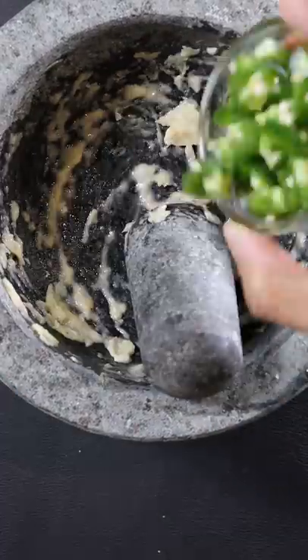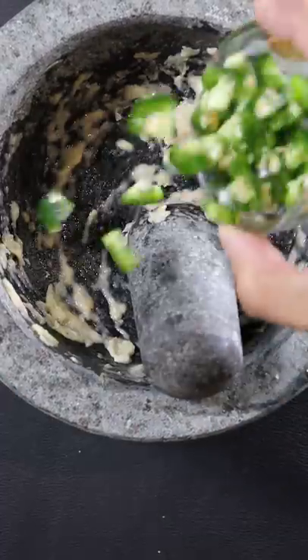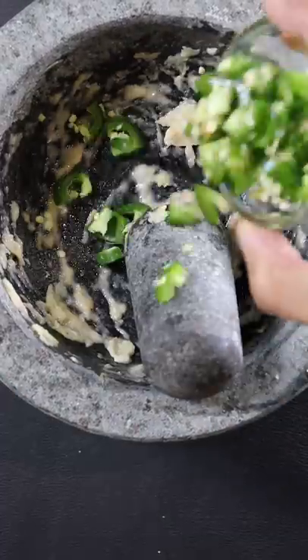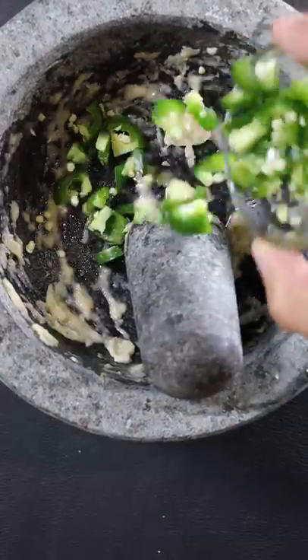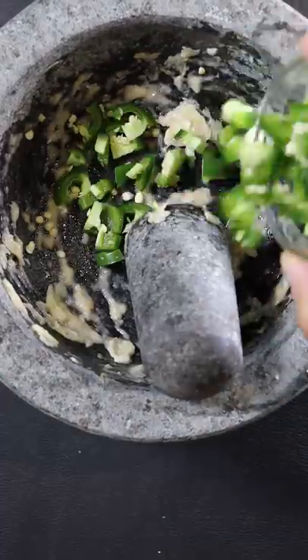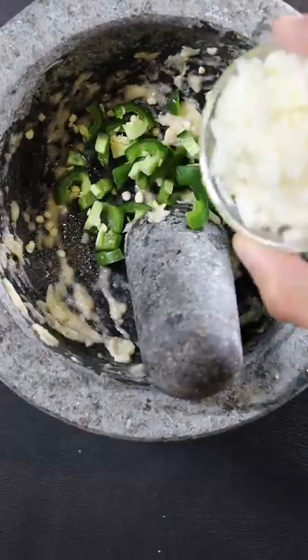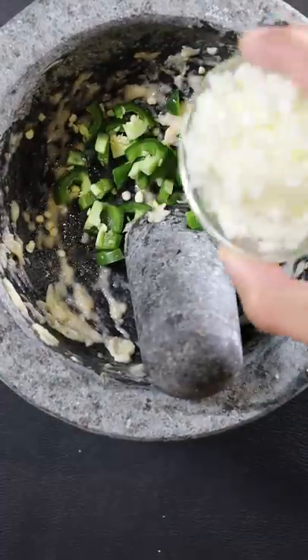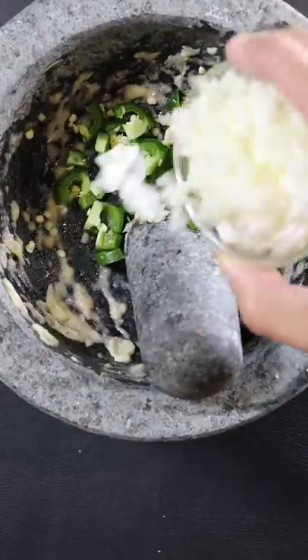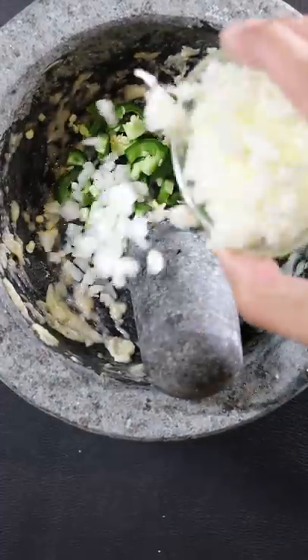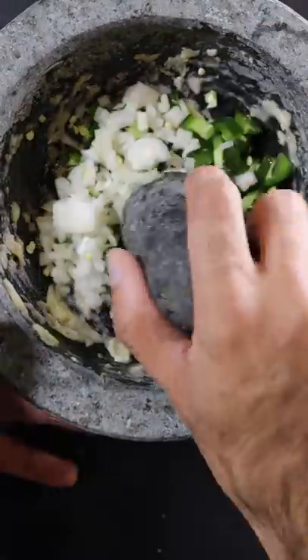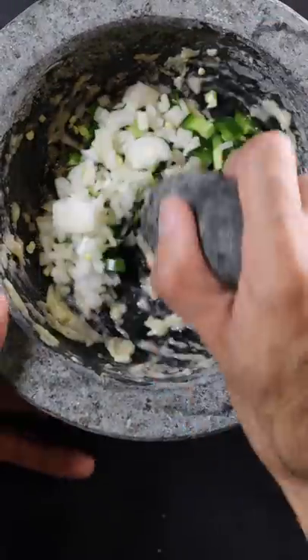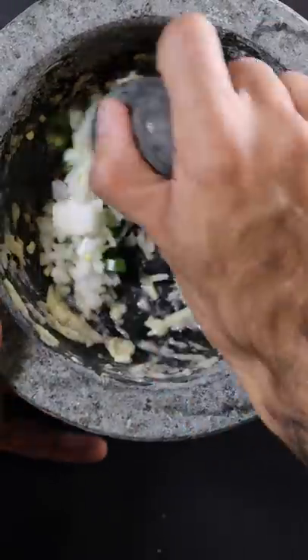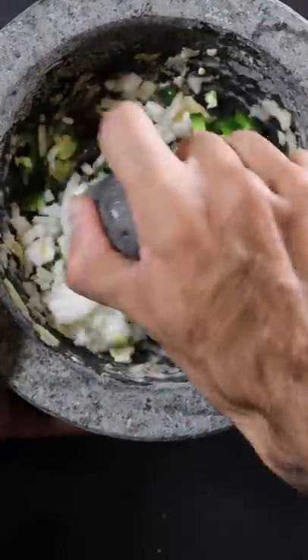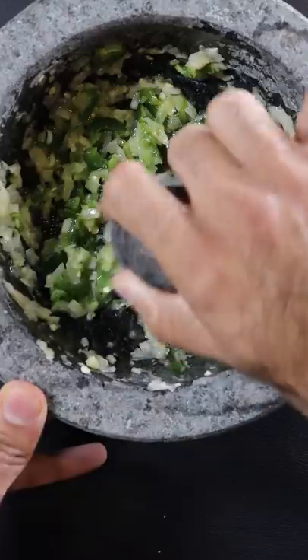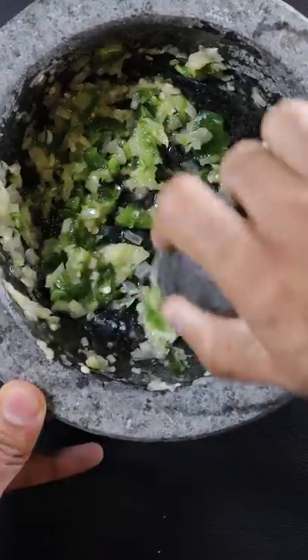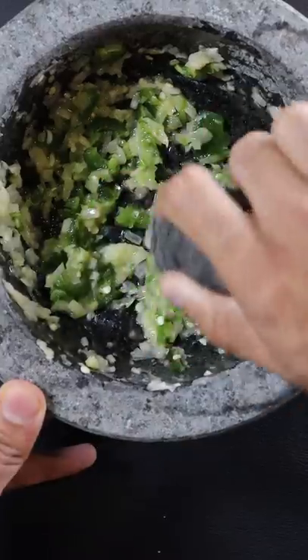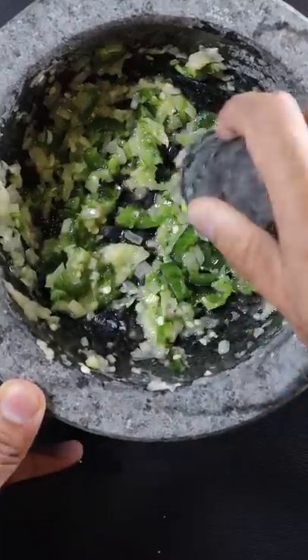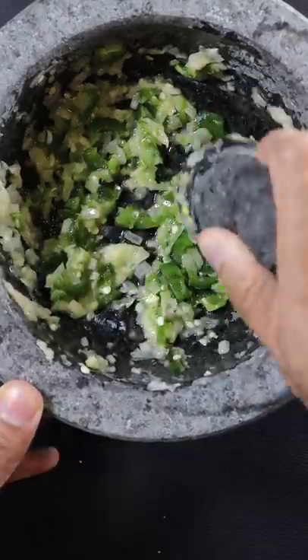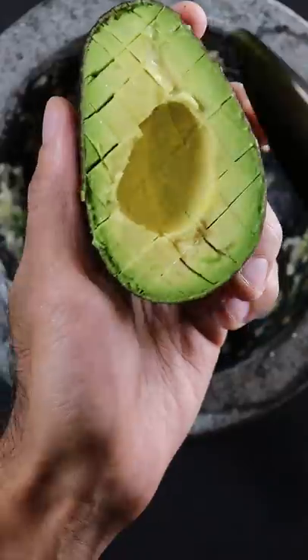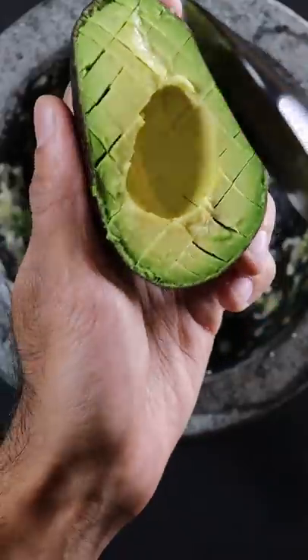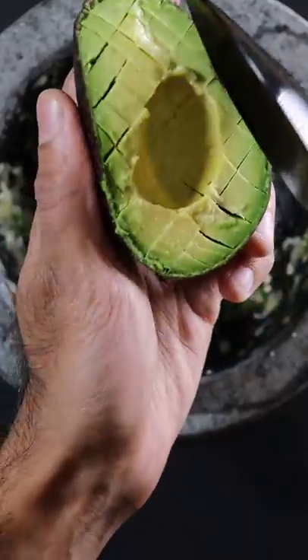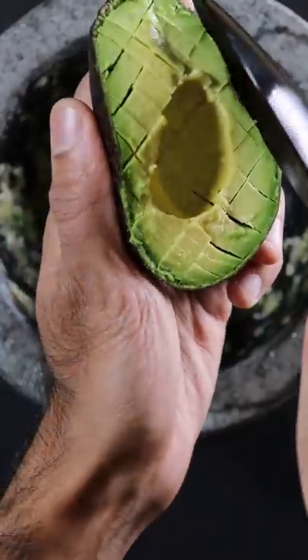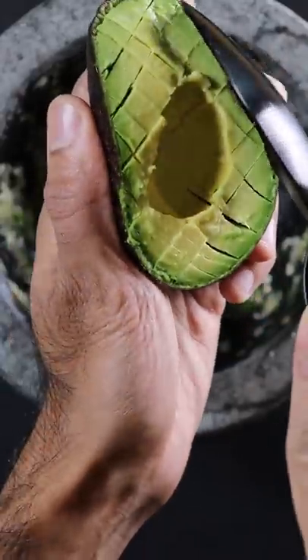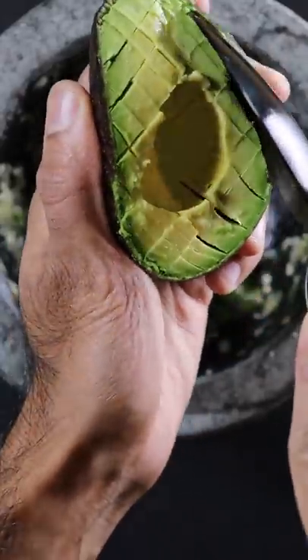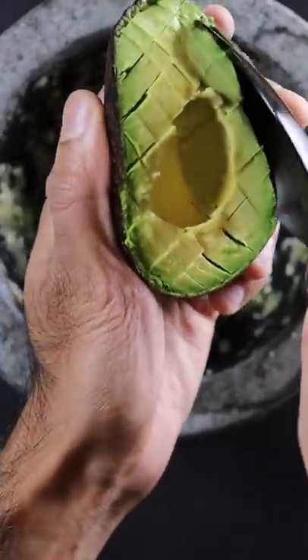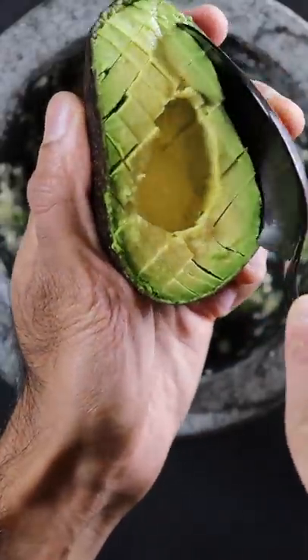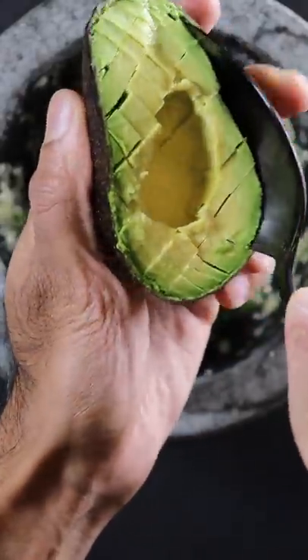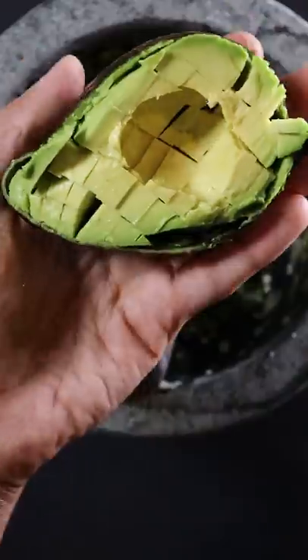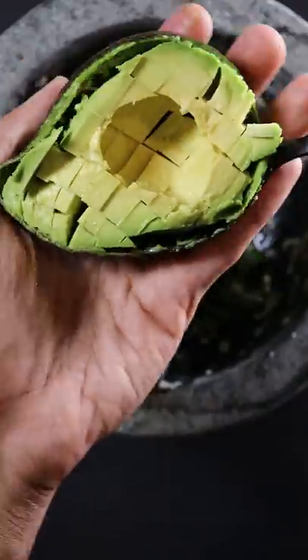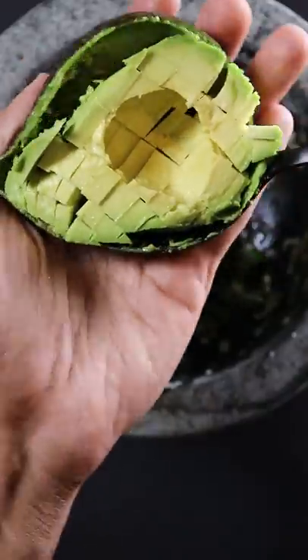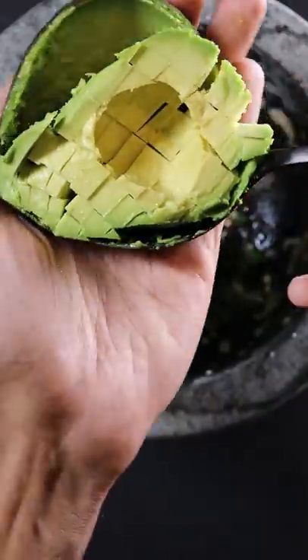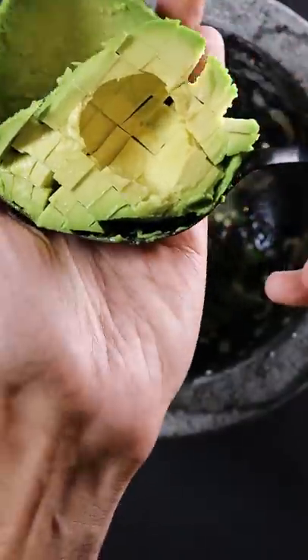I guess it's kind of a play on avocado and toast. So as soon as I woke up I thought, you know what, let's give this a try.